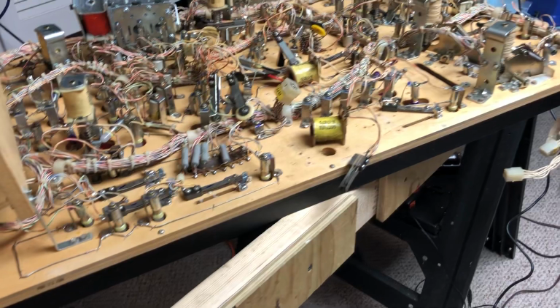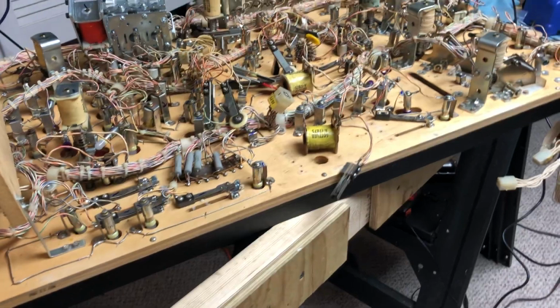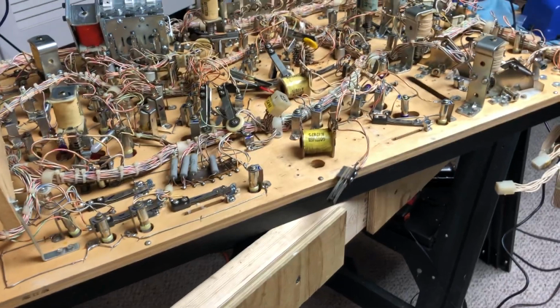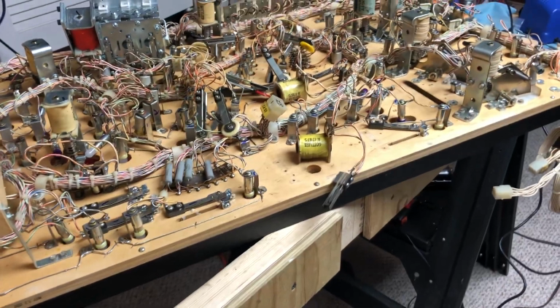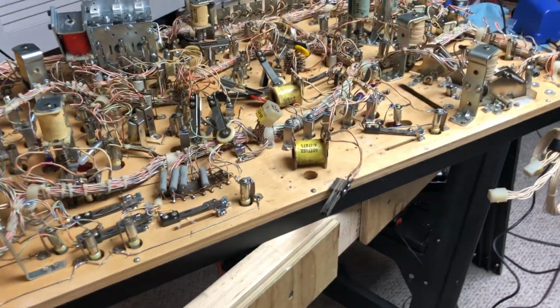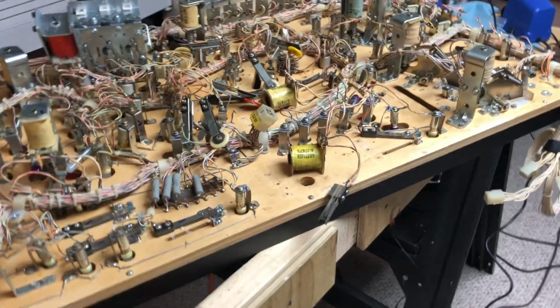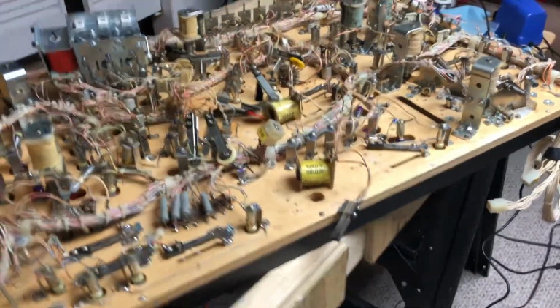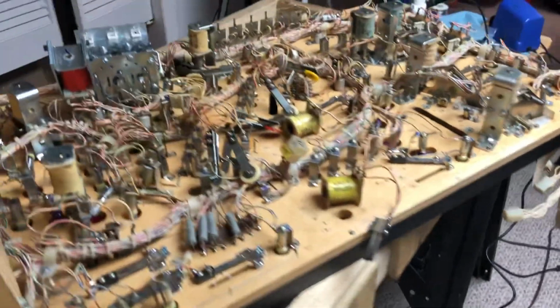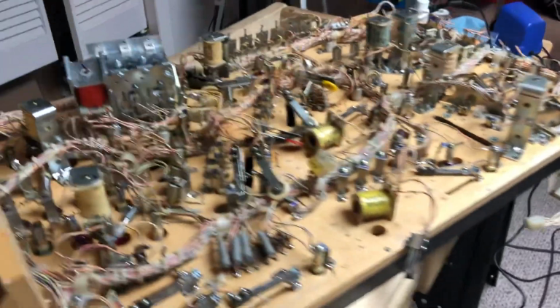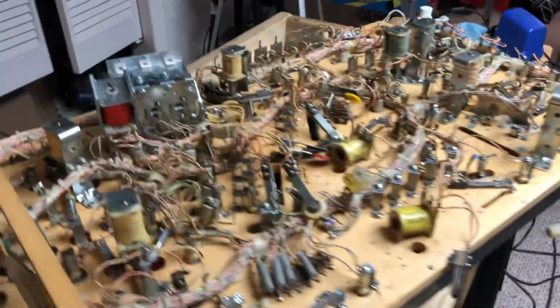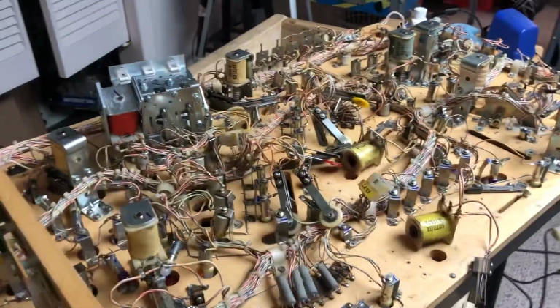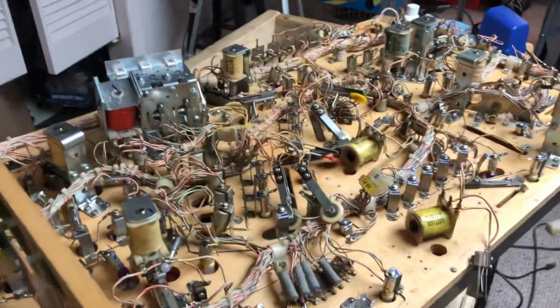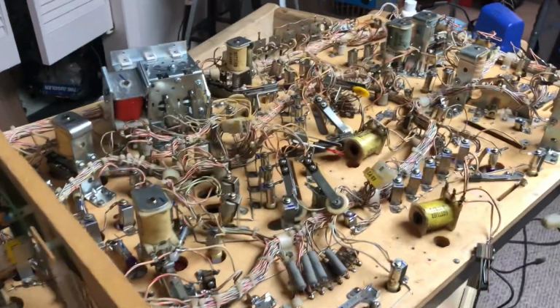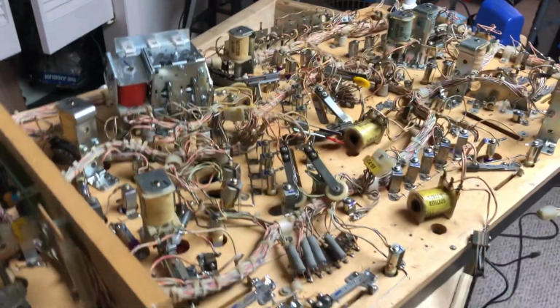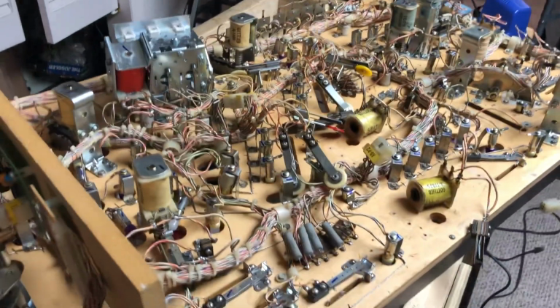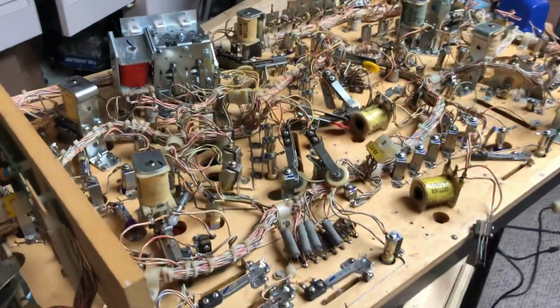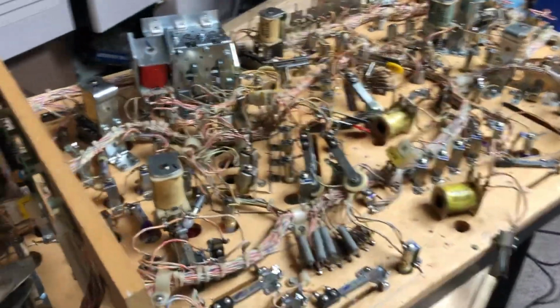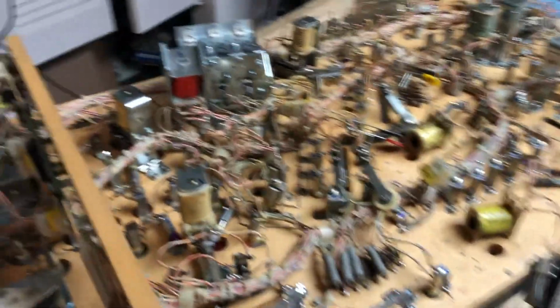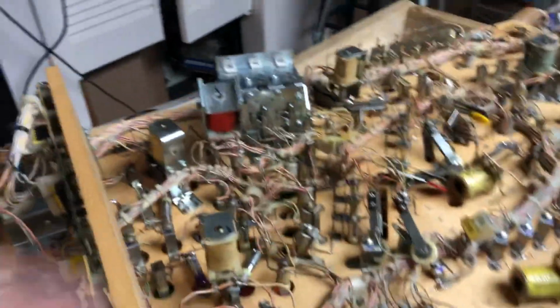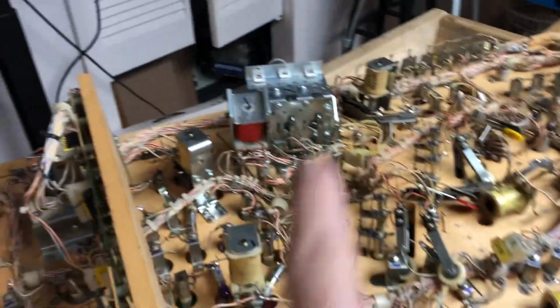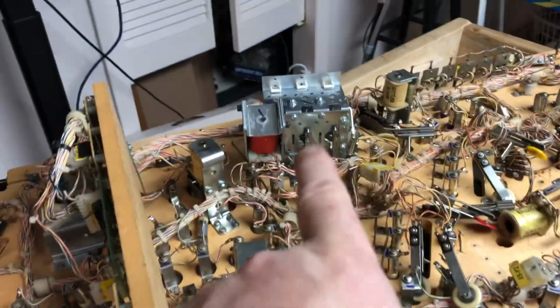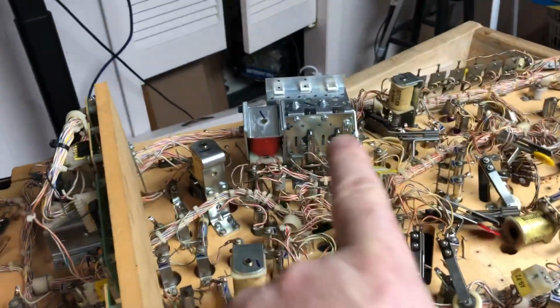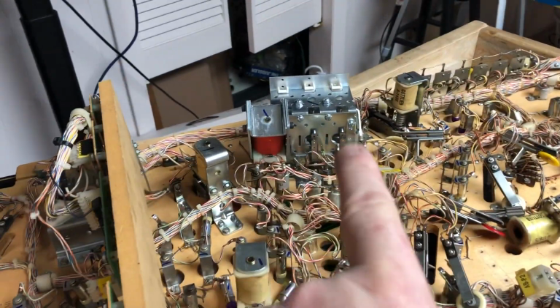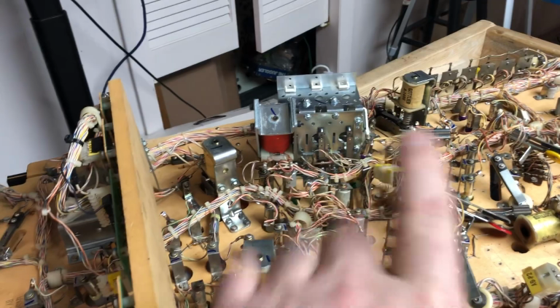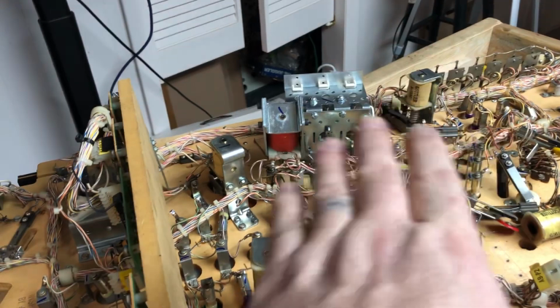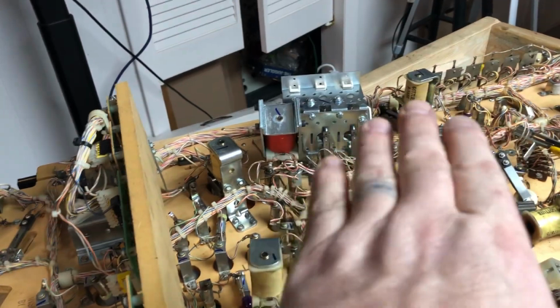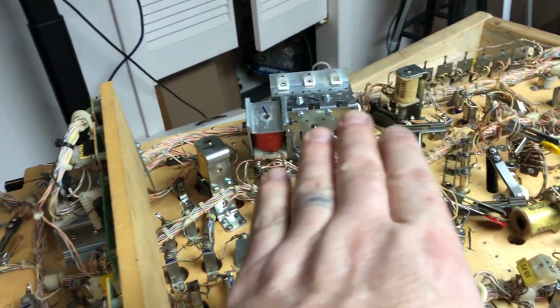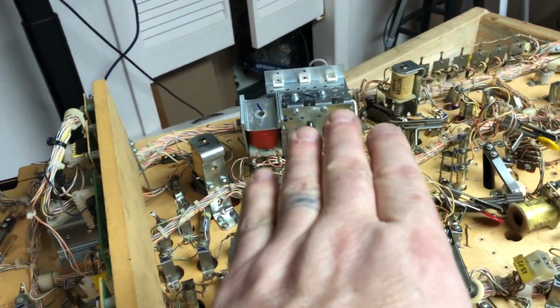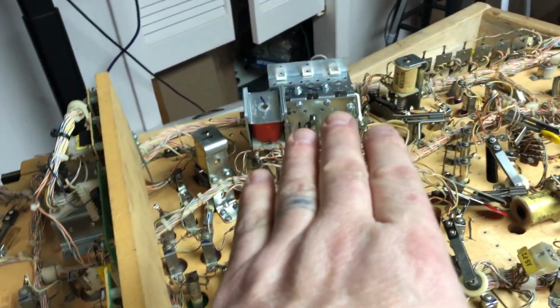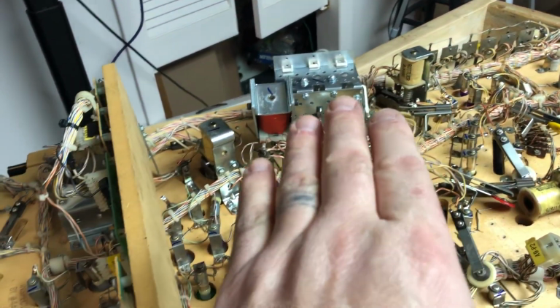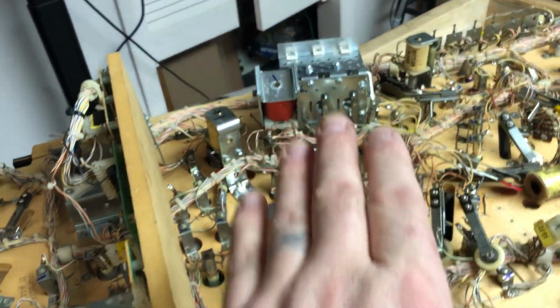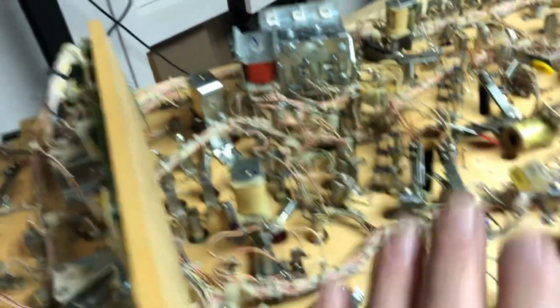Your Pinball Progress on Hollywood Heat. Drop target assembly is done.